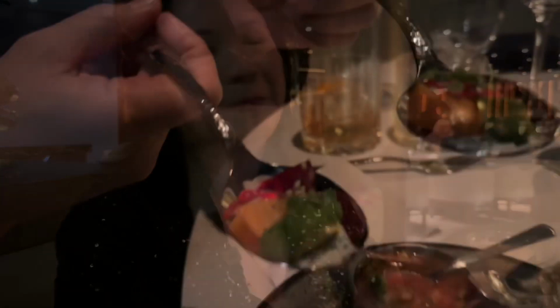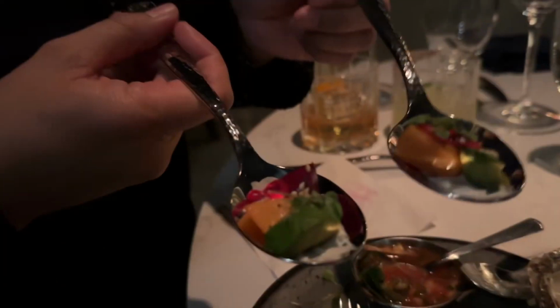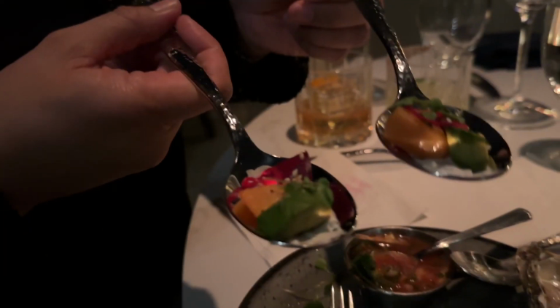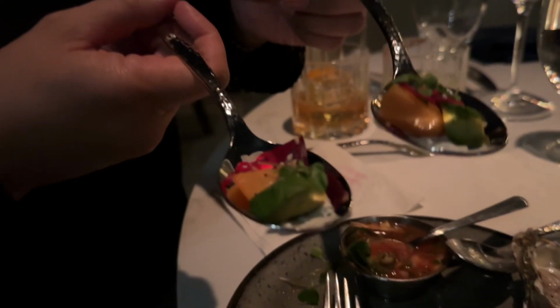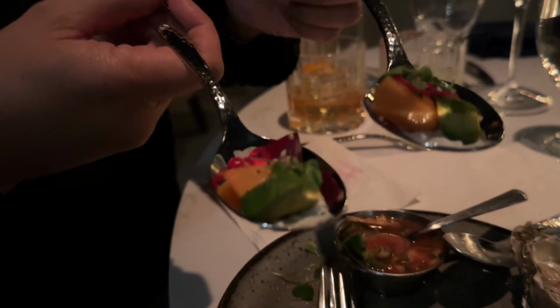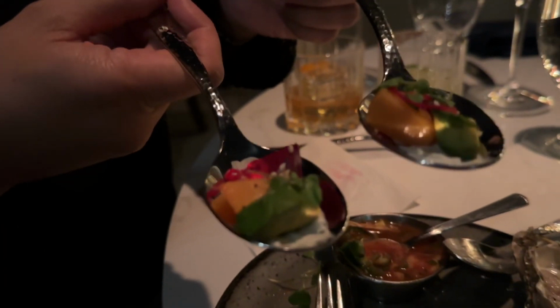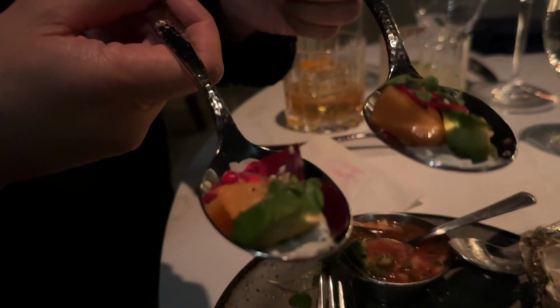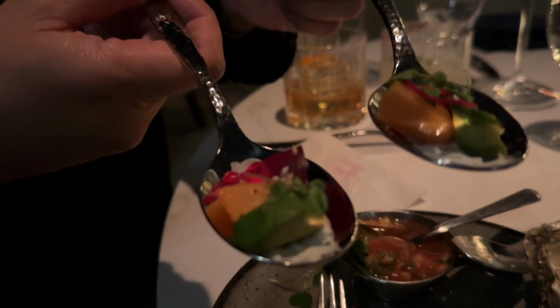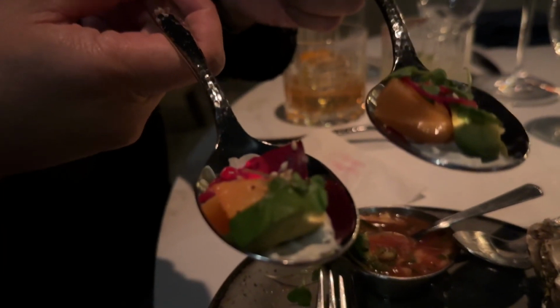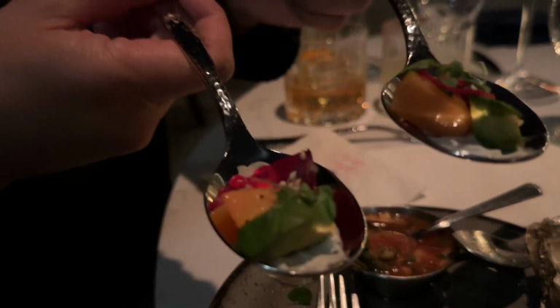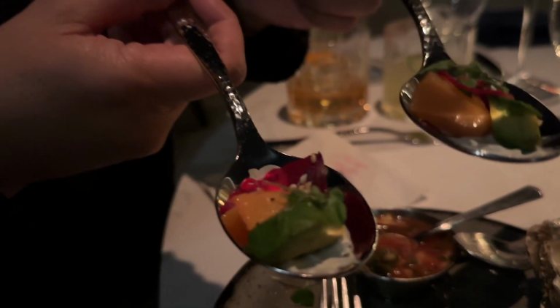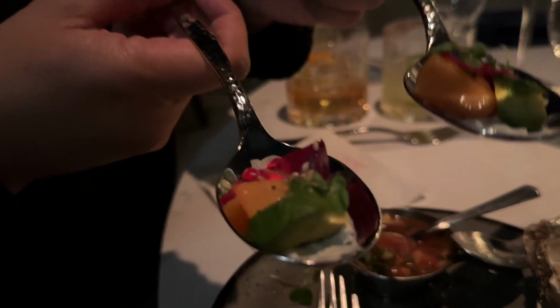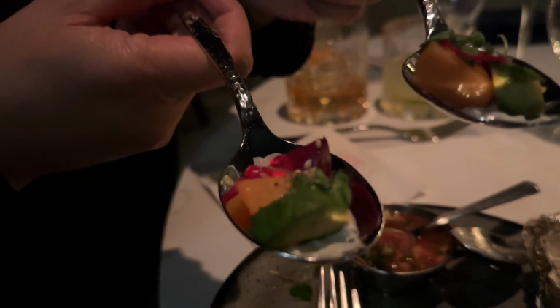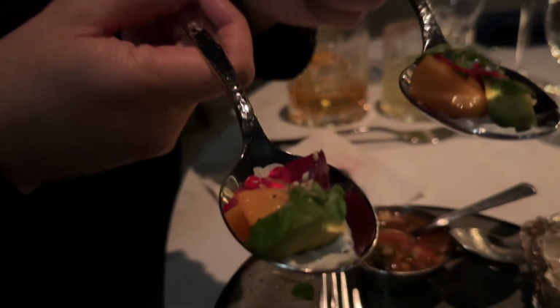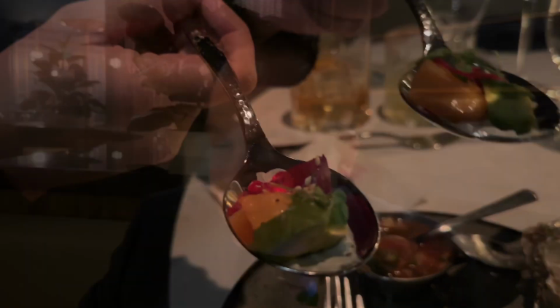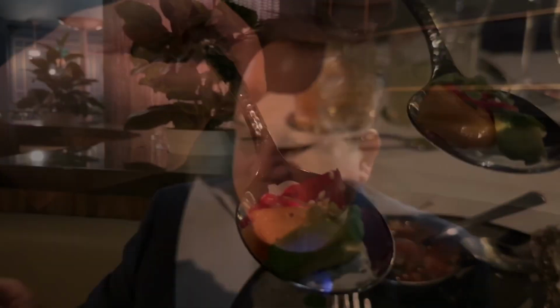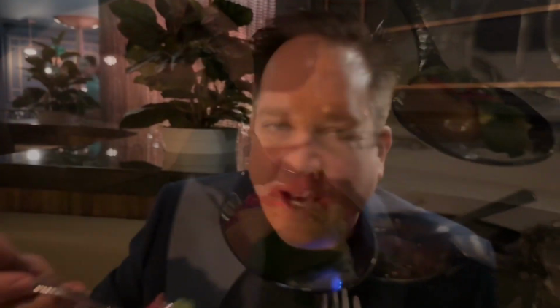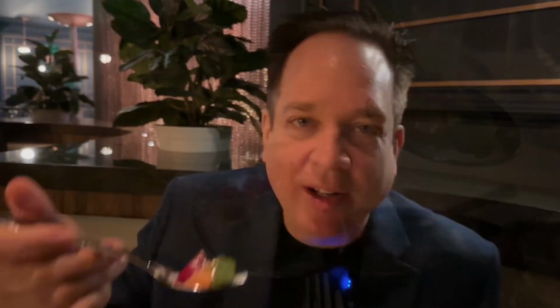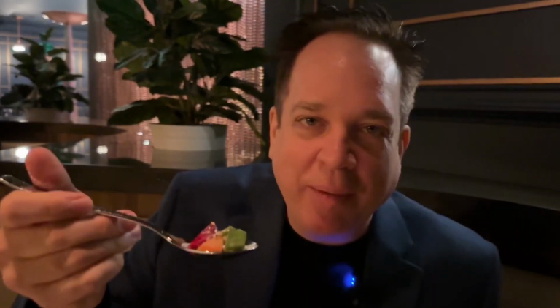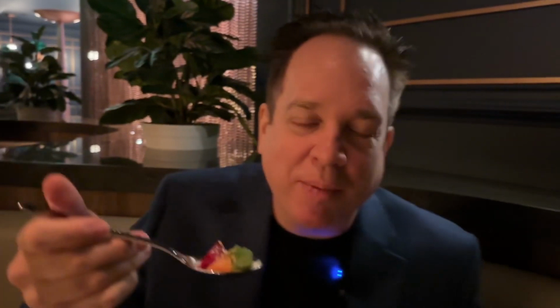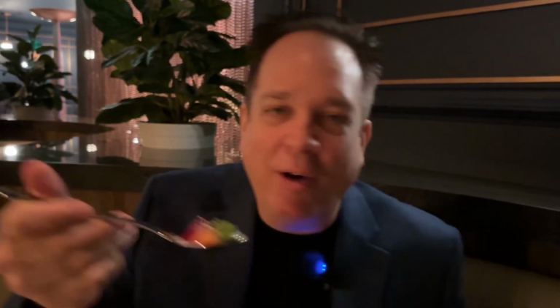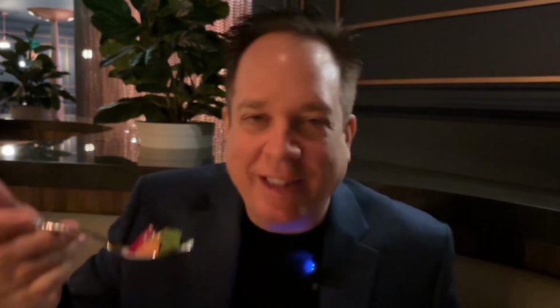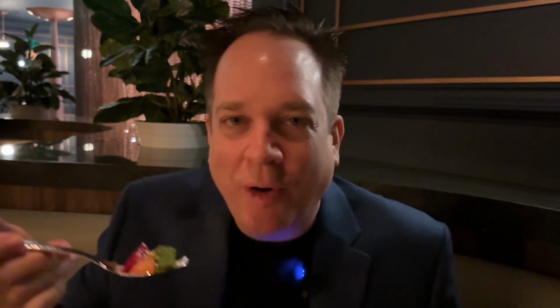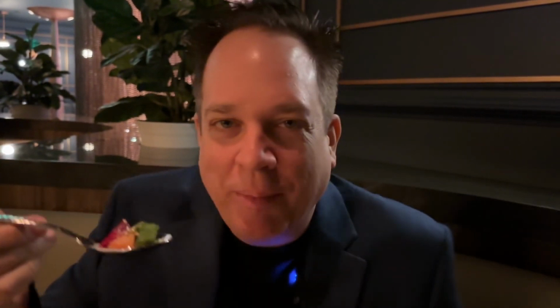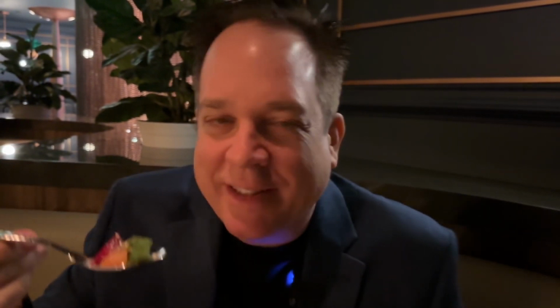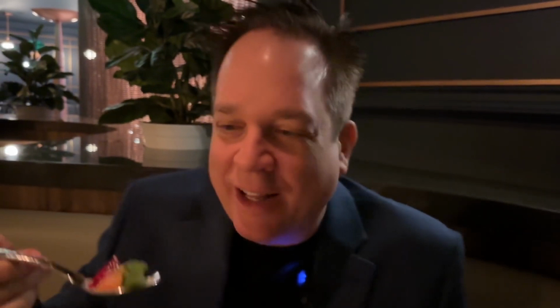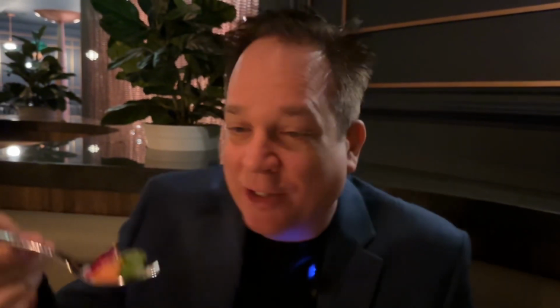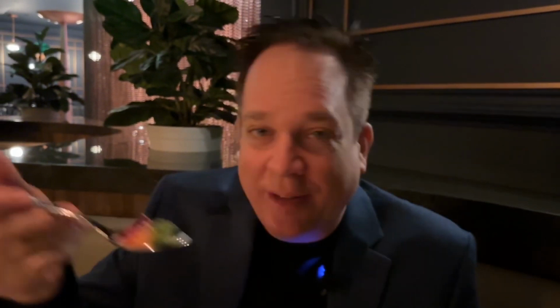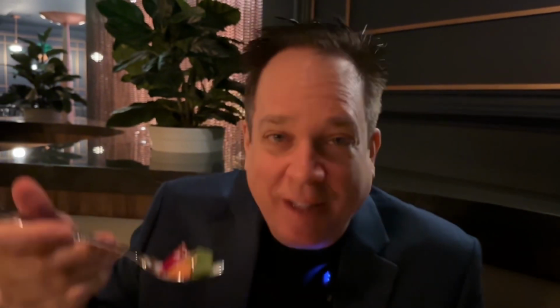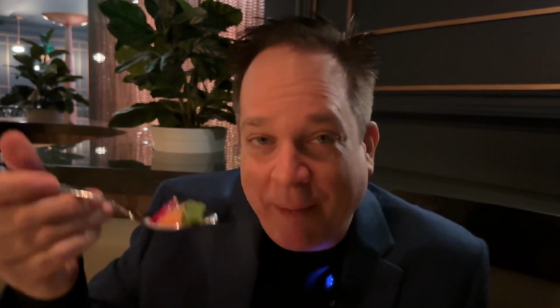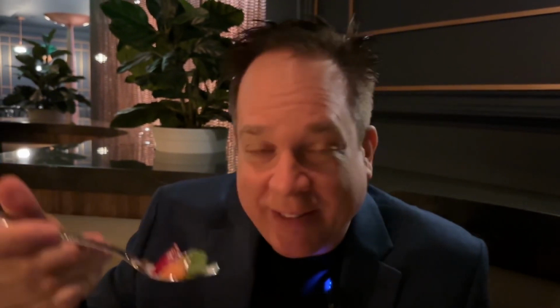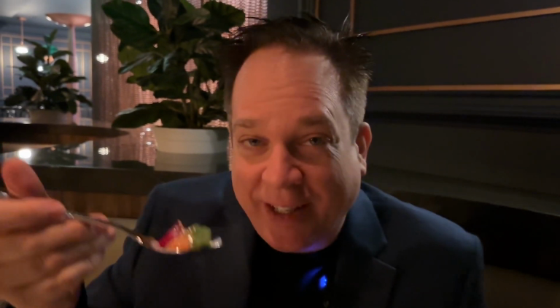We got some spoons full of baby beet salad. I don't normally like beets, but I always like to order beet salad, so I'm happy this is here.